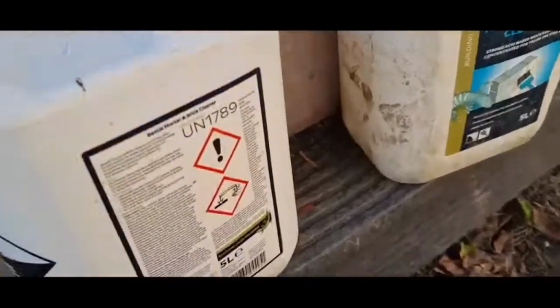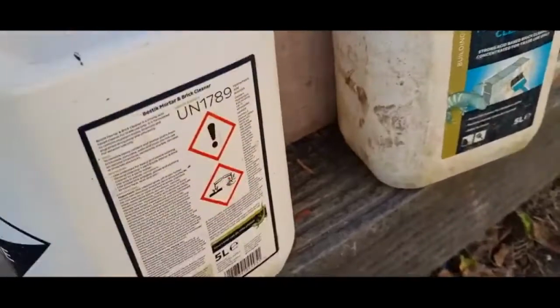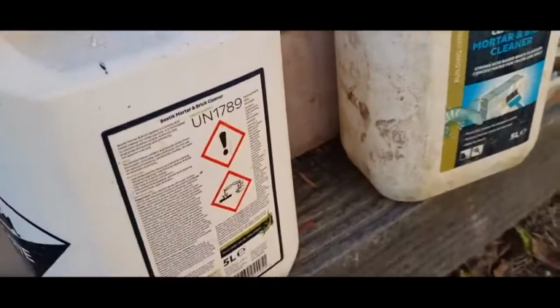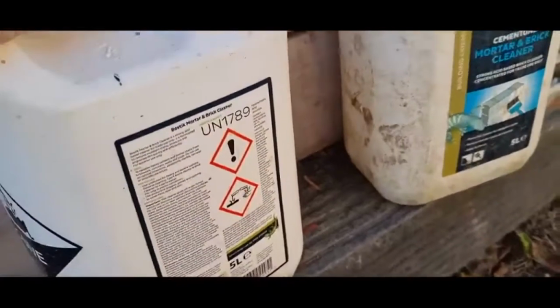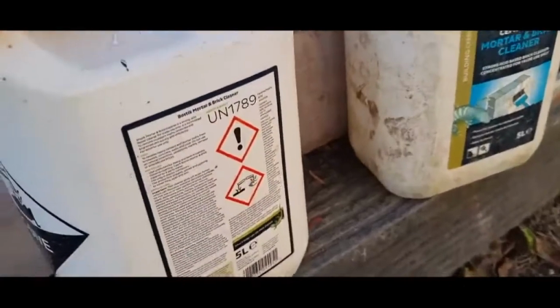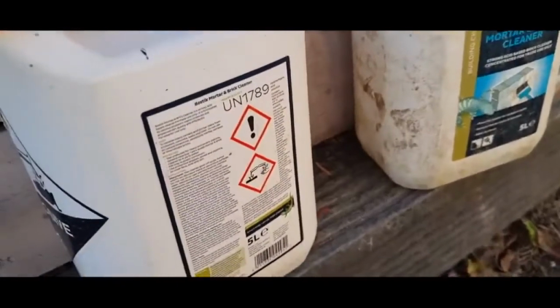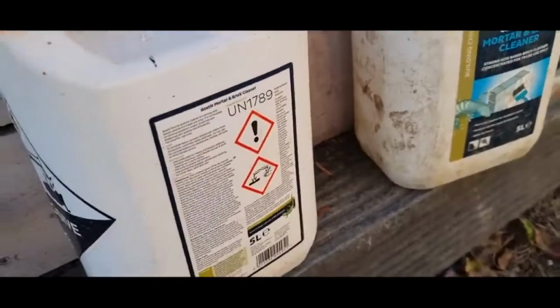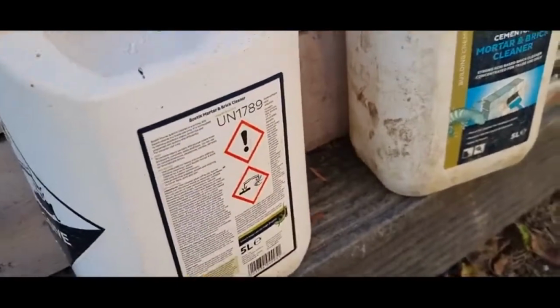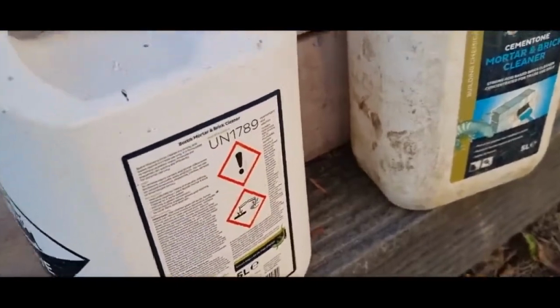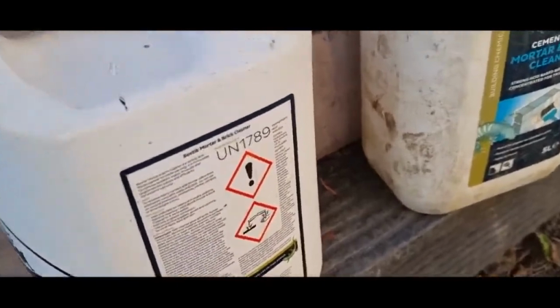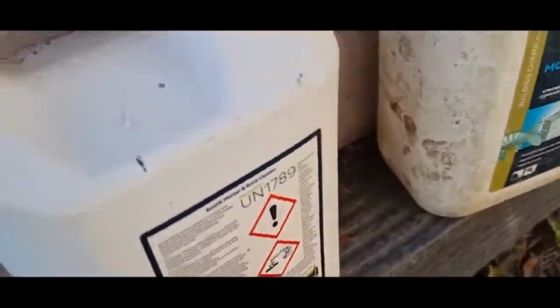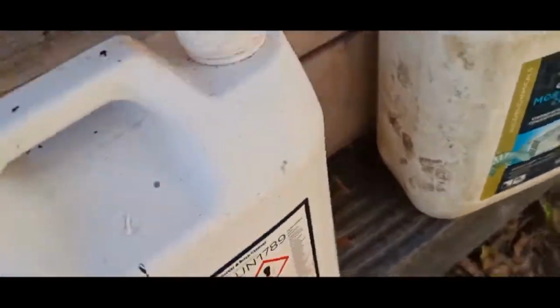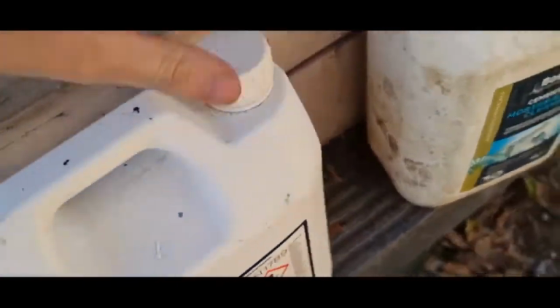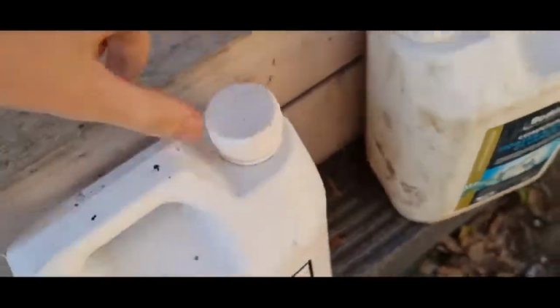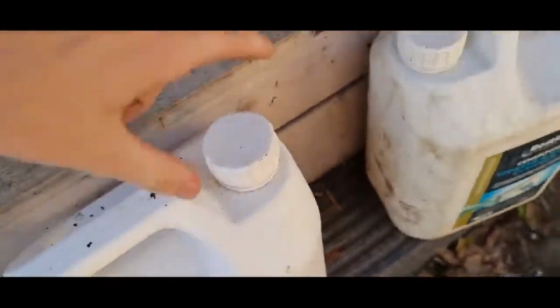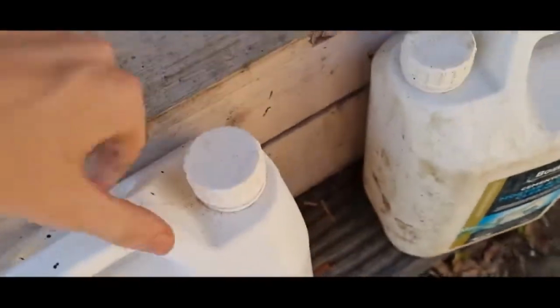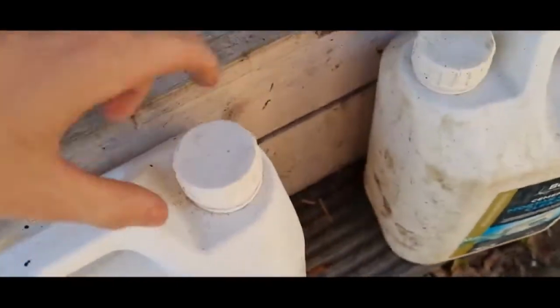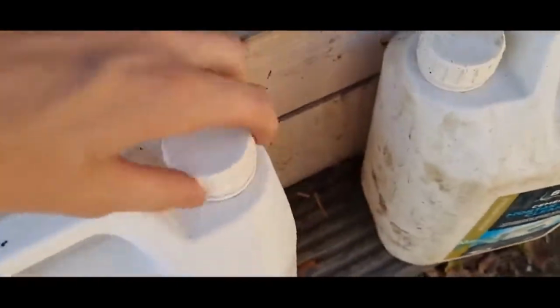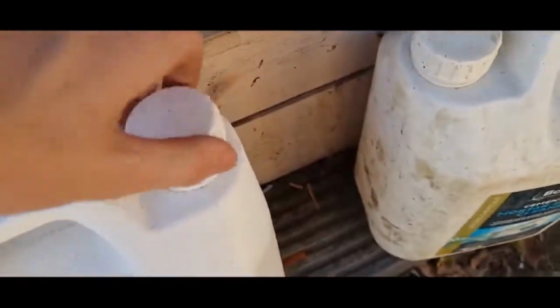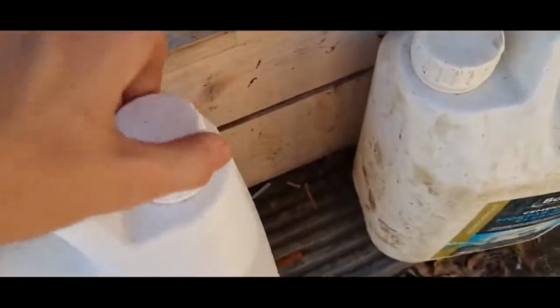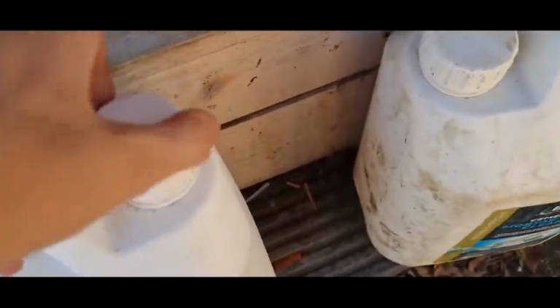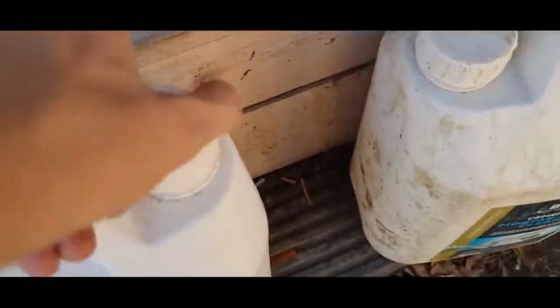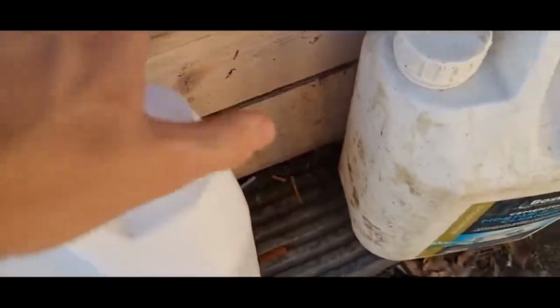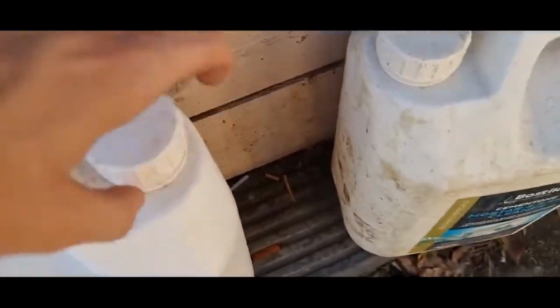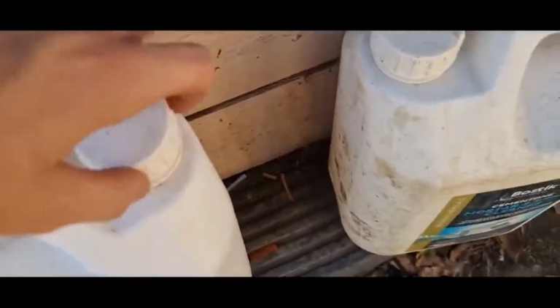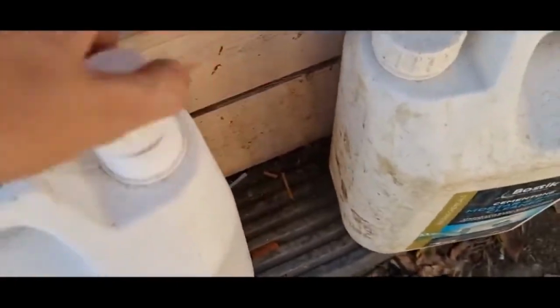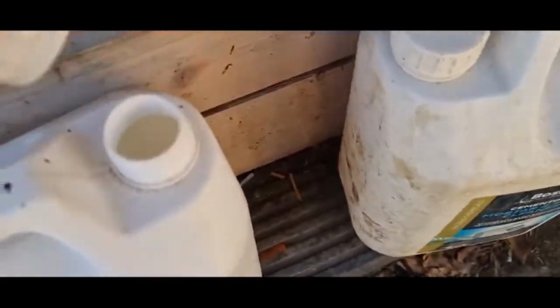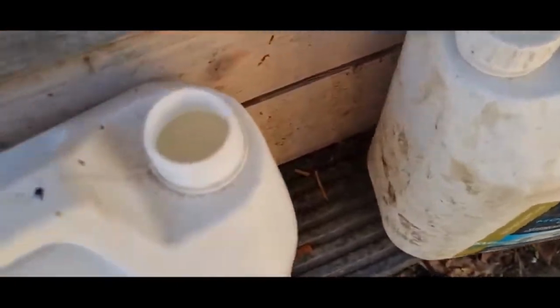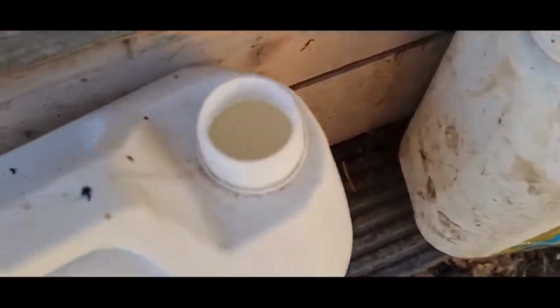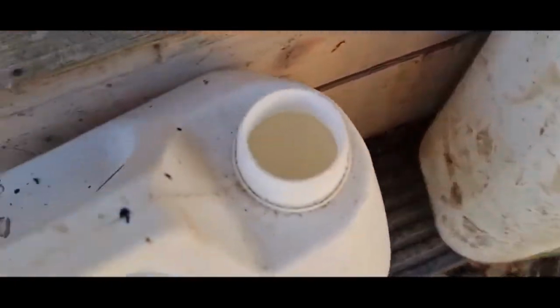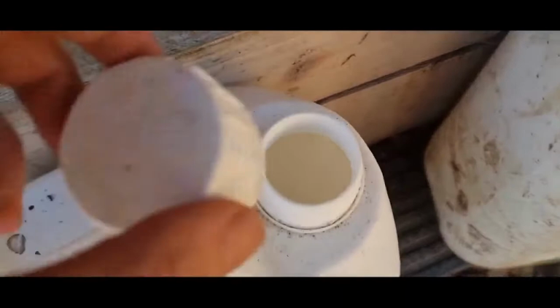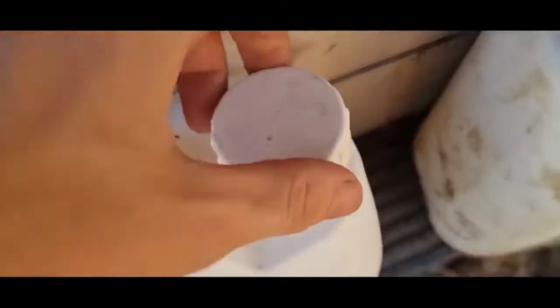Hello, welcome back. Today we'll be getting rid of my copper chloride, so we'll be refining the copper out.